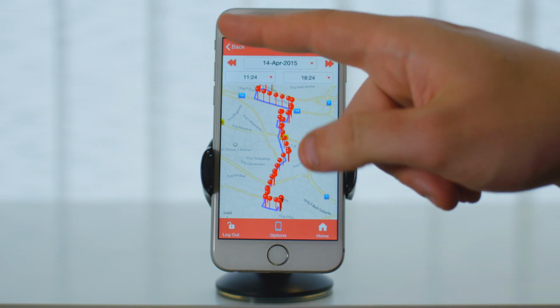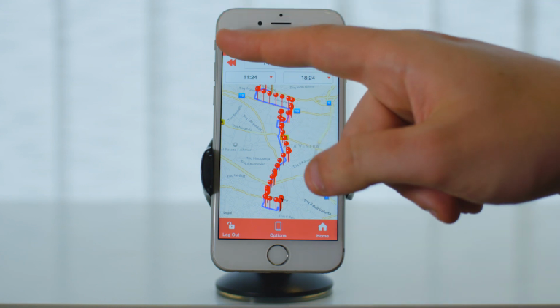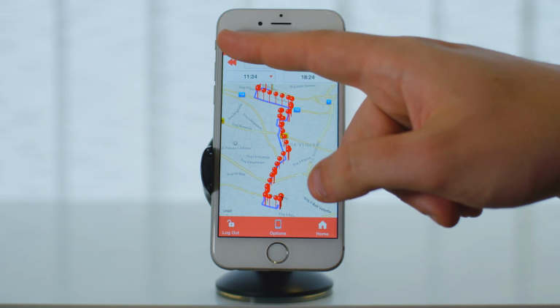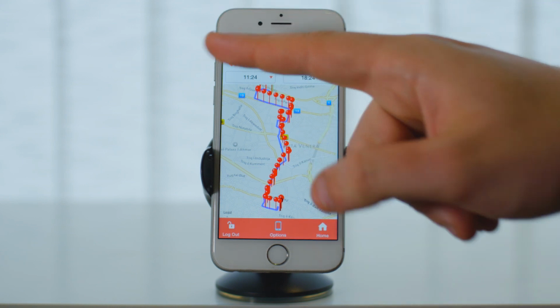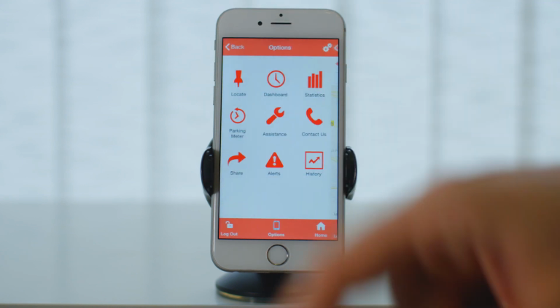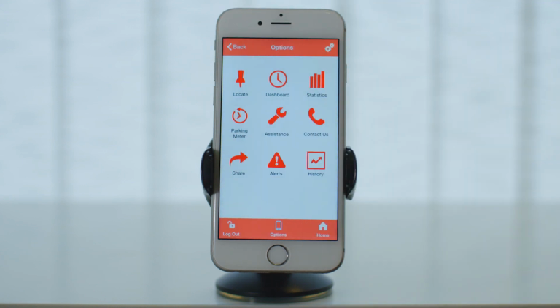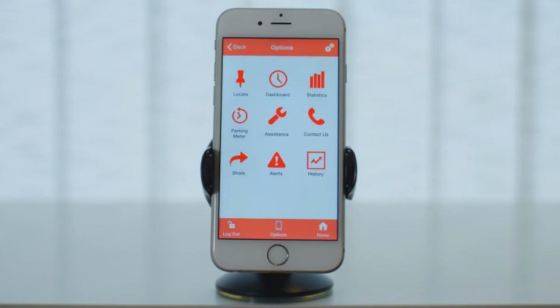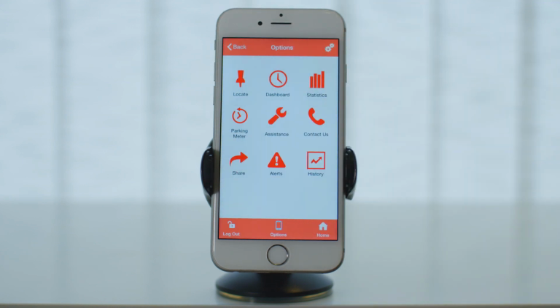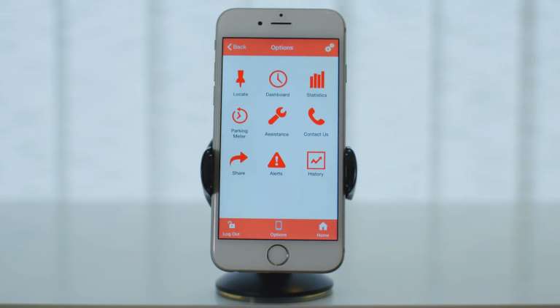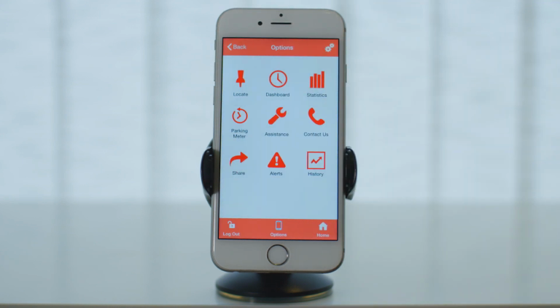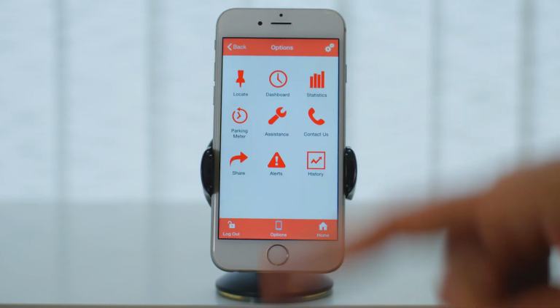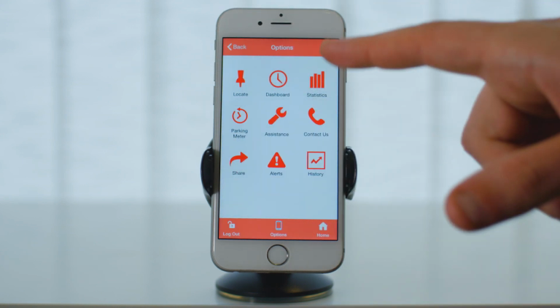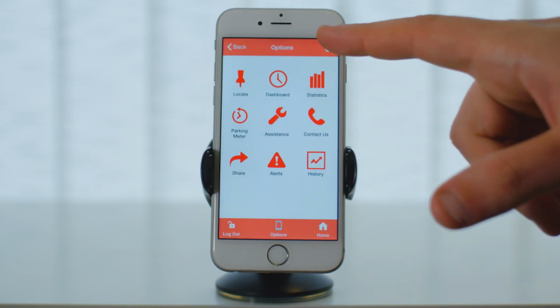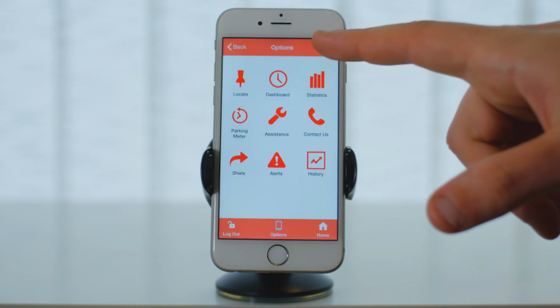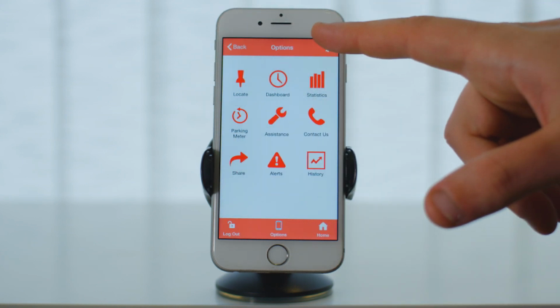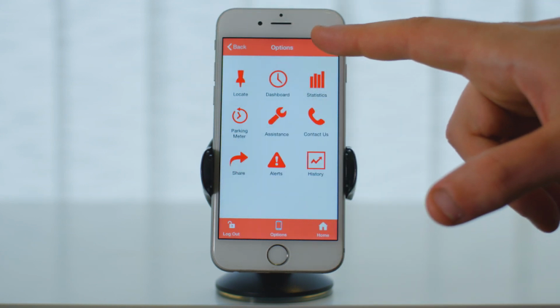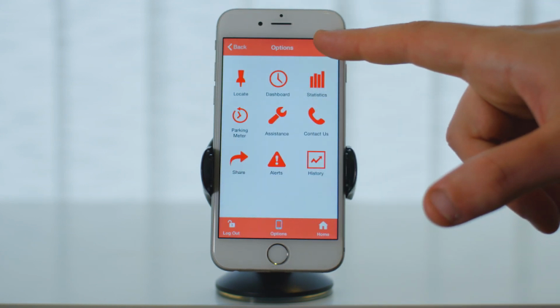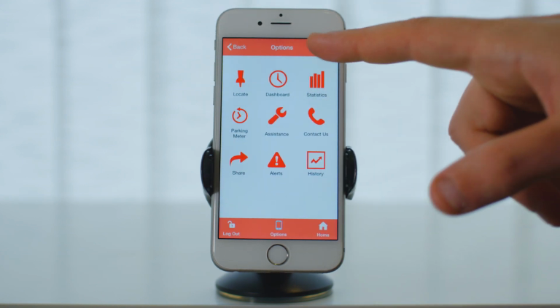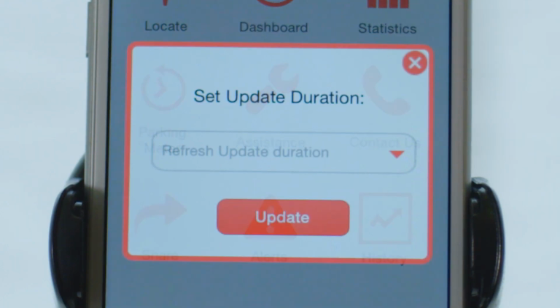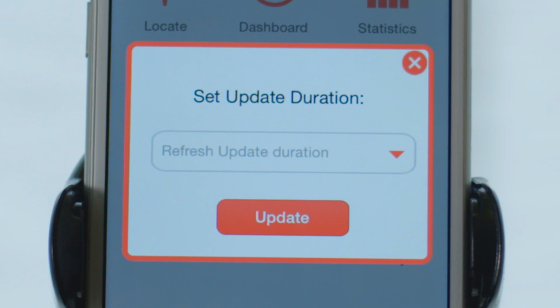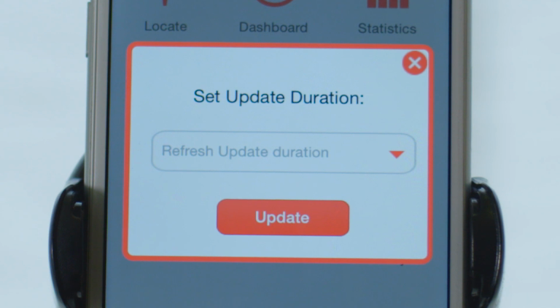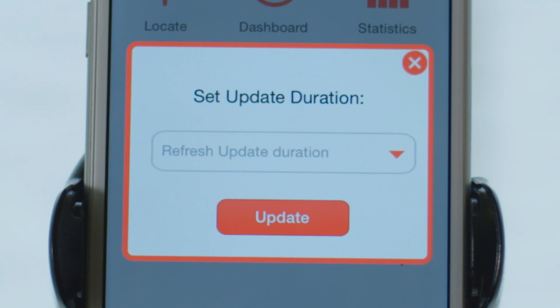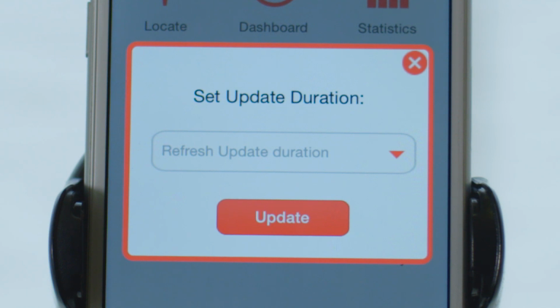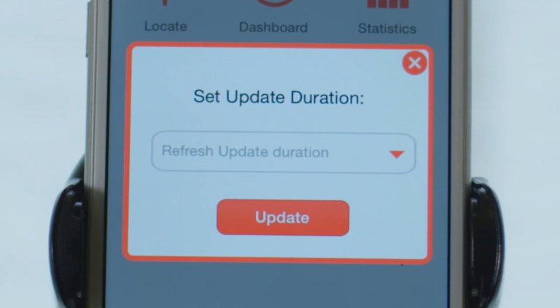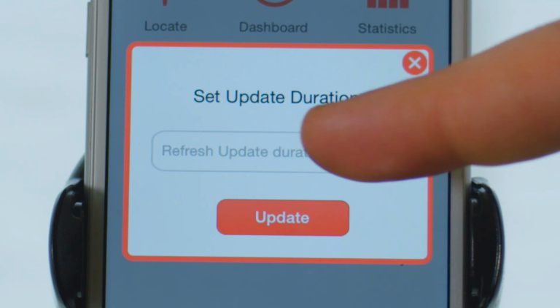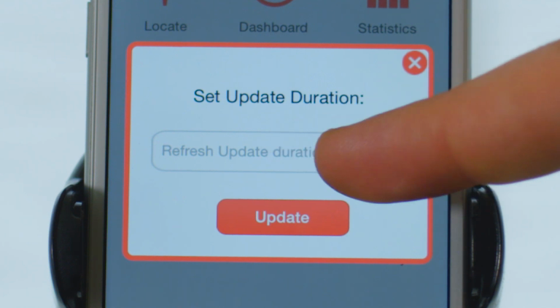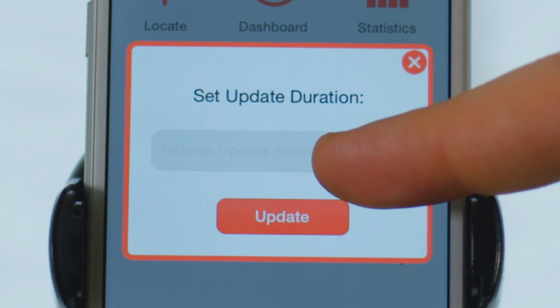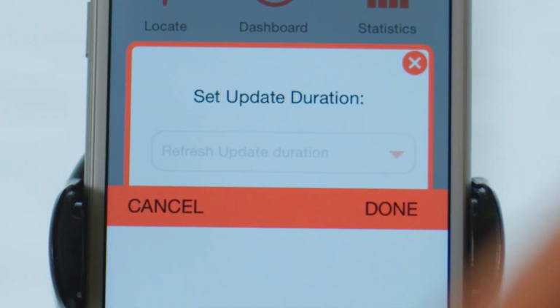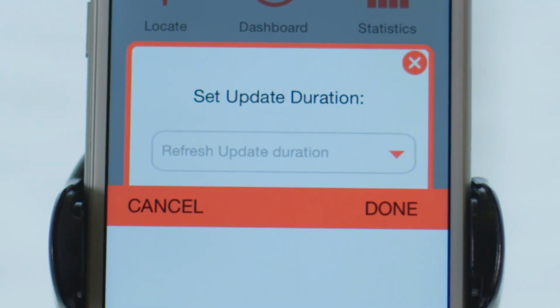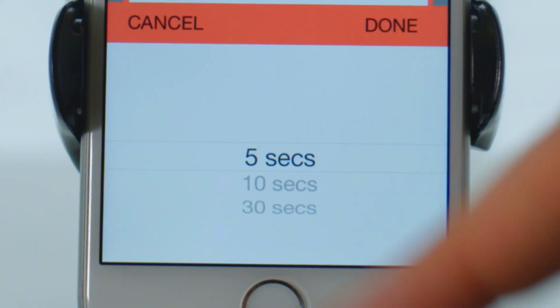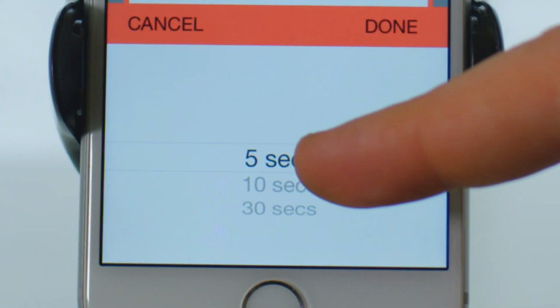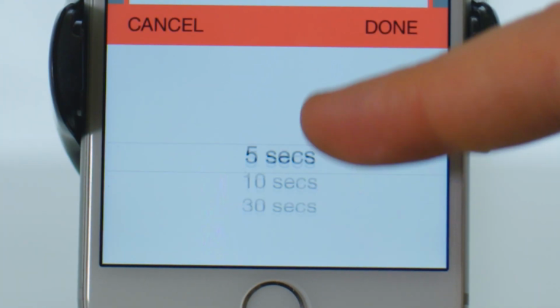You can also set the frequency of updates you receive on your phone so as to make sure not to consume a lot of data. Now that is what we call smart.